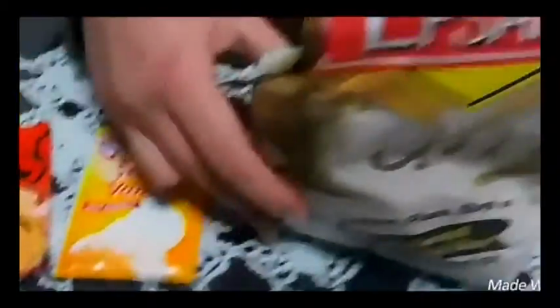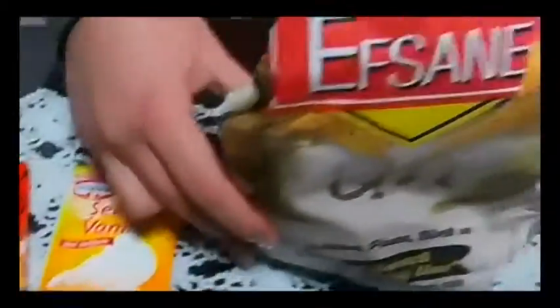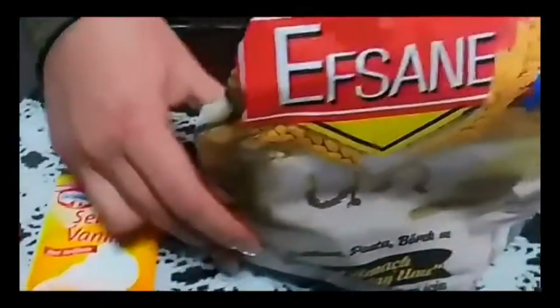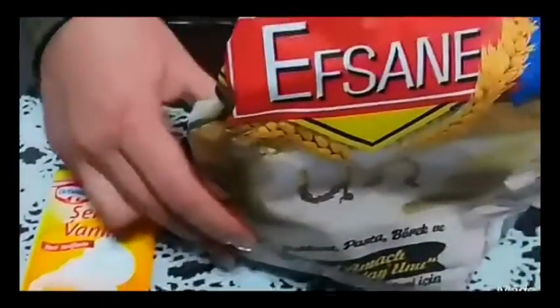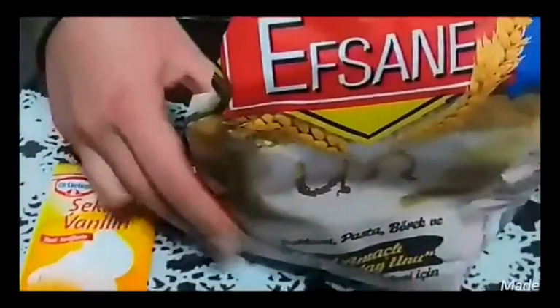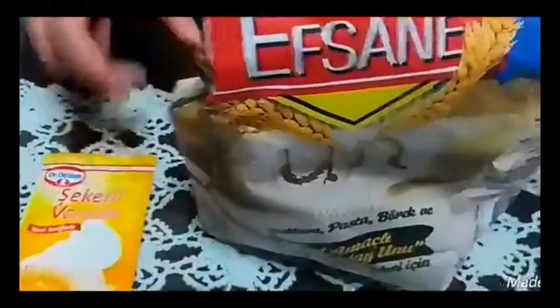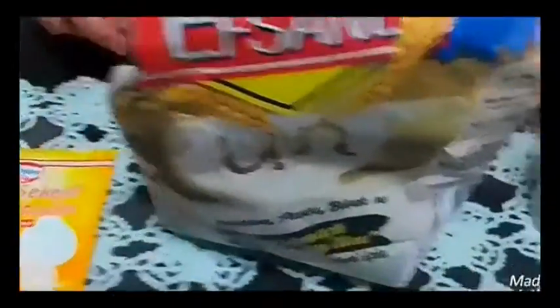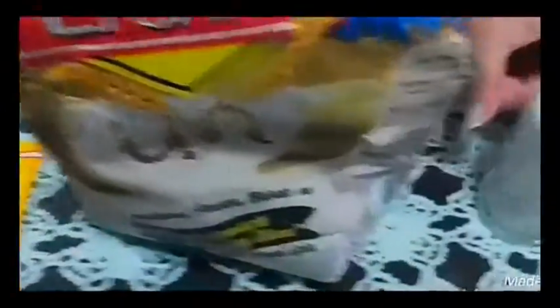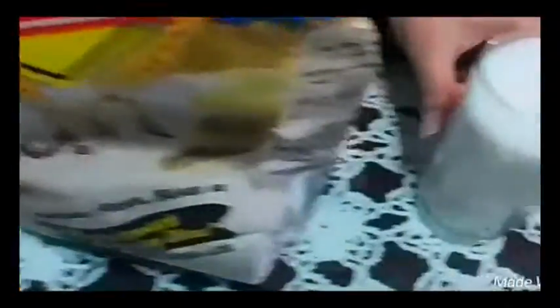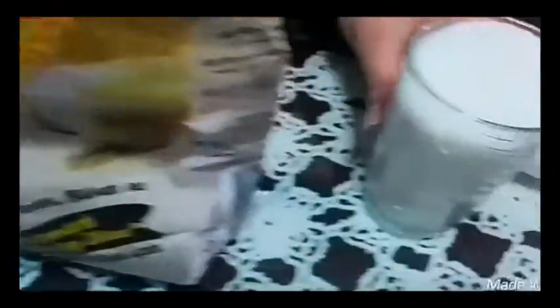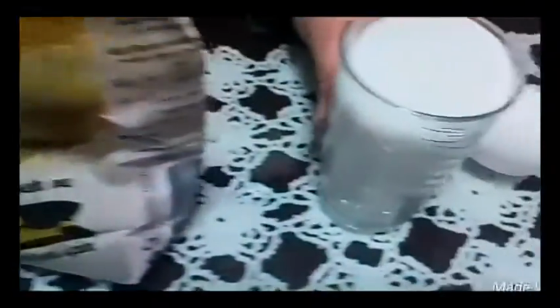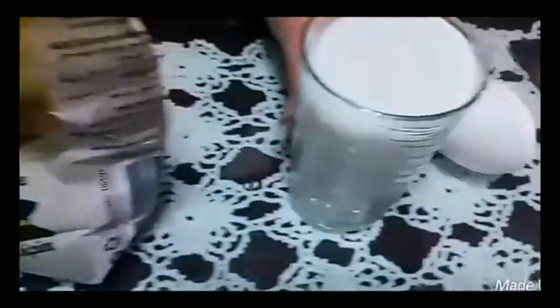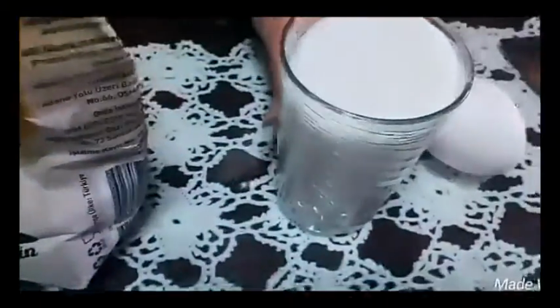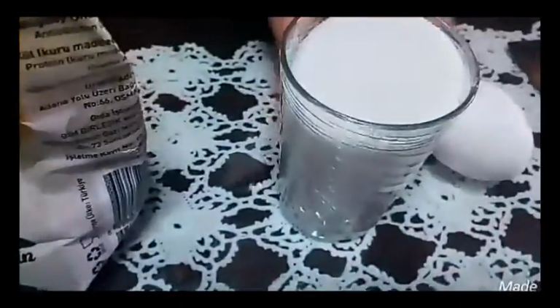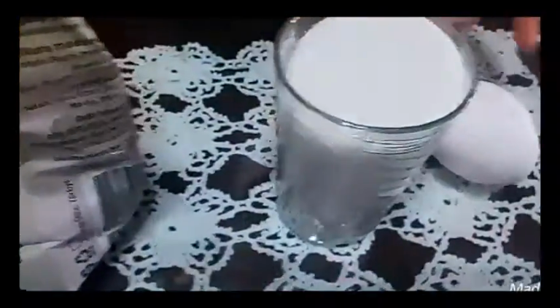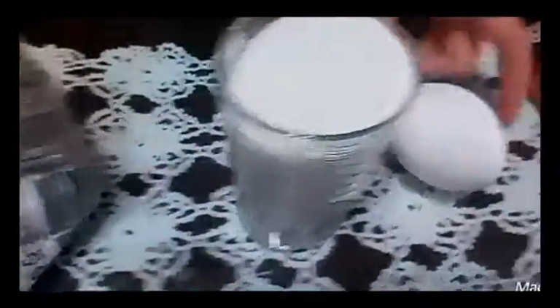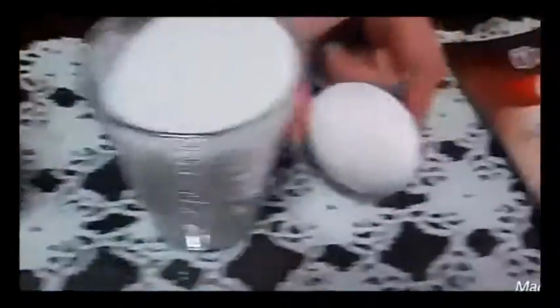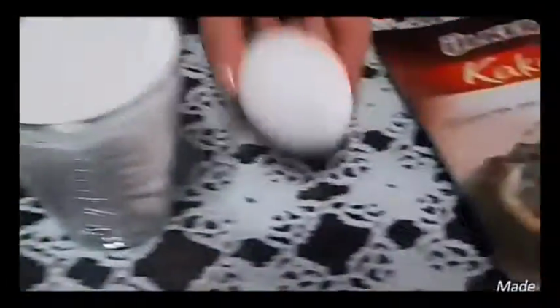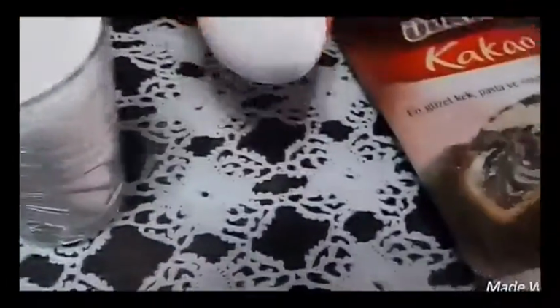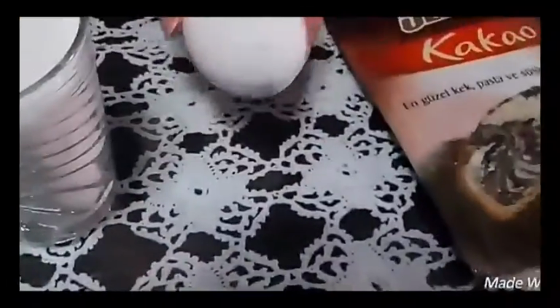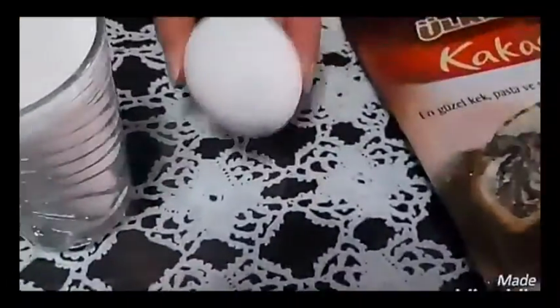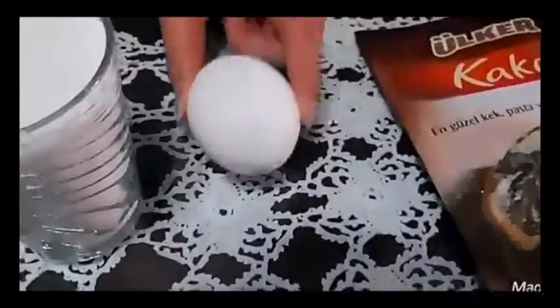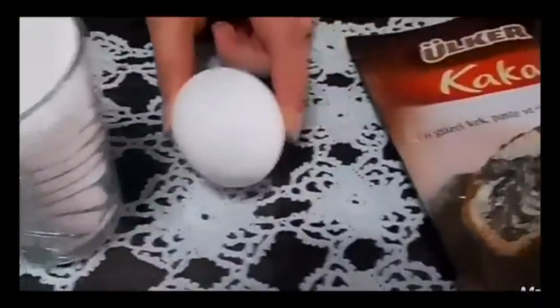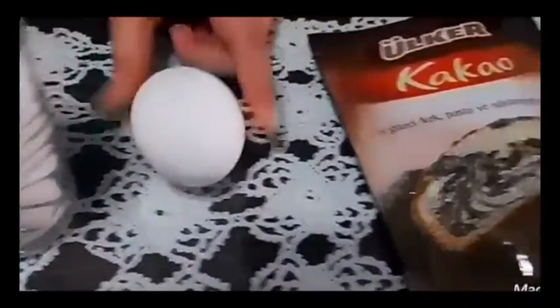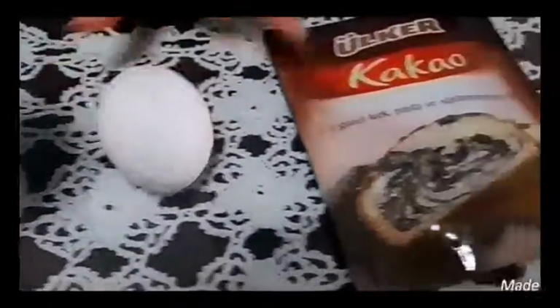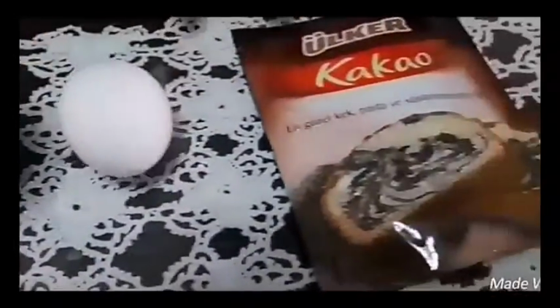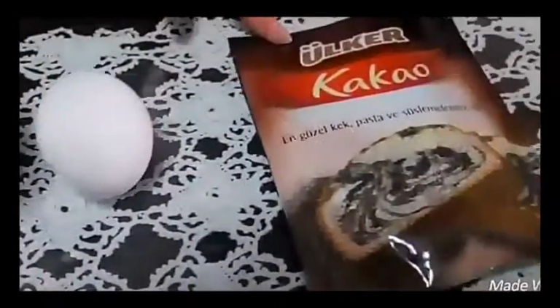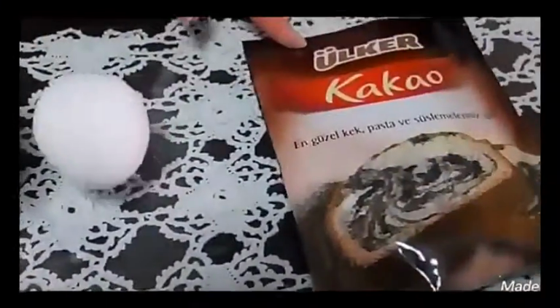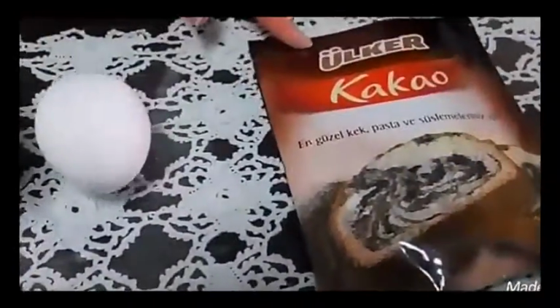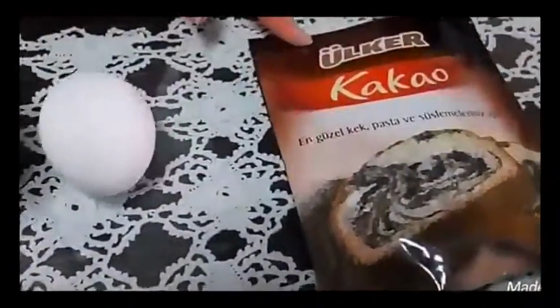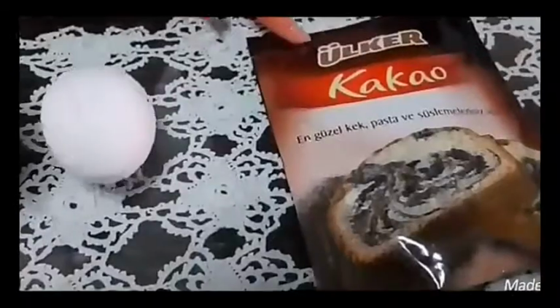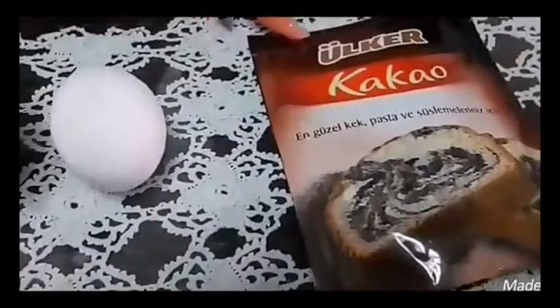We also need flour, a glass of sugar, and half a packet of cocoa.